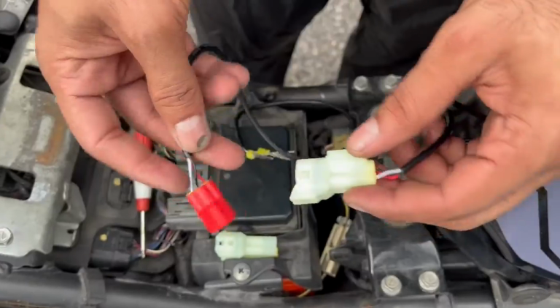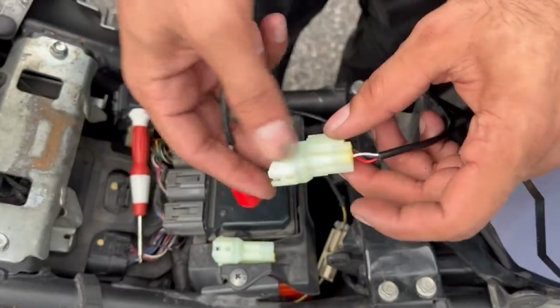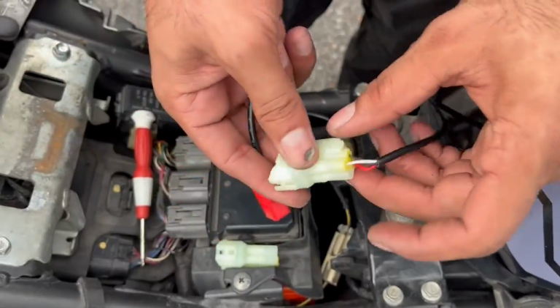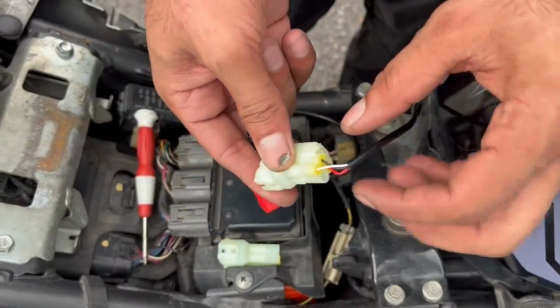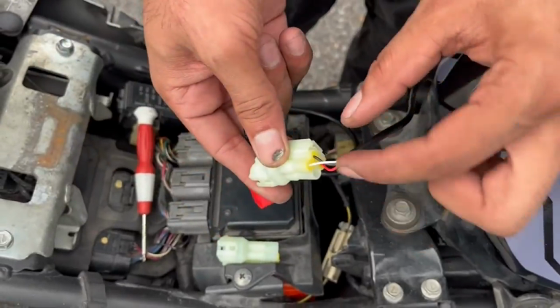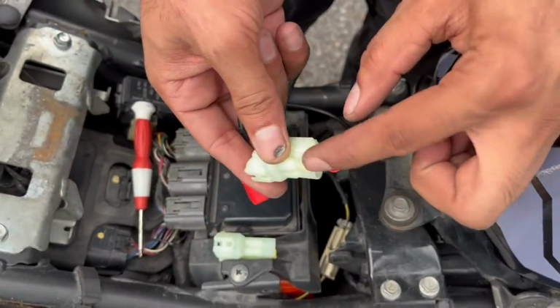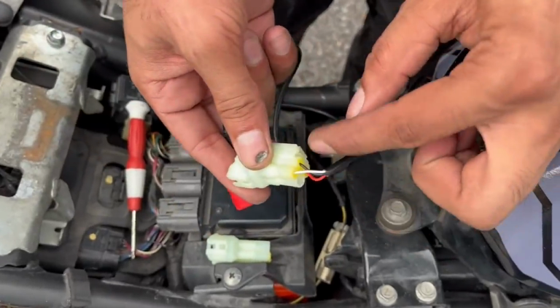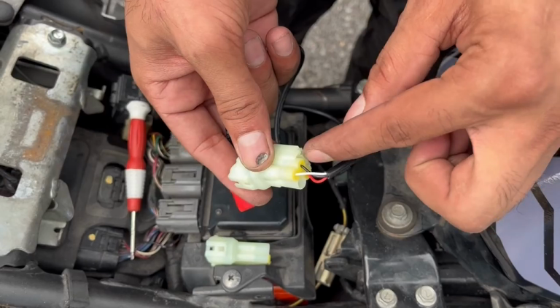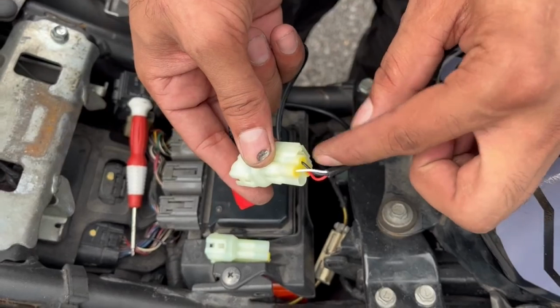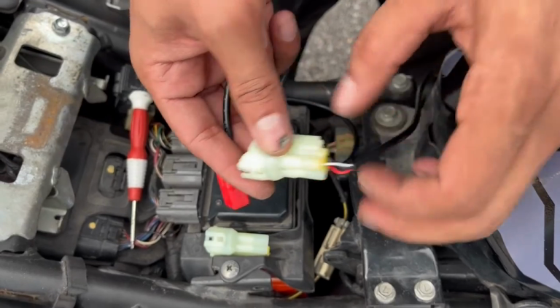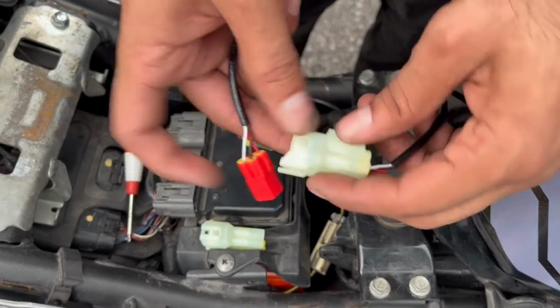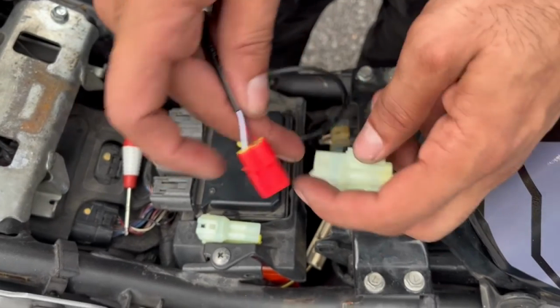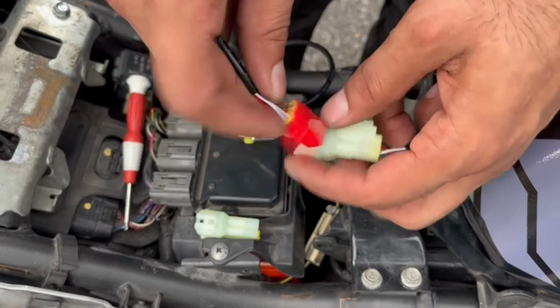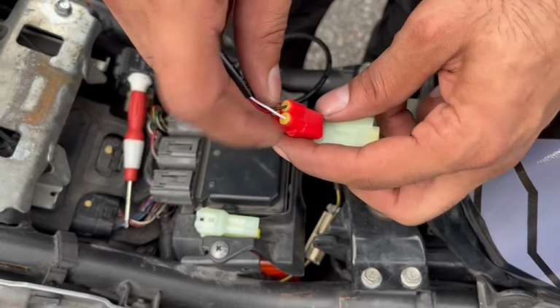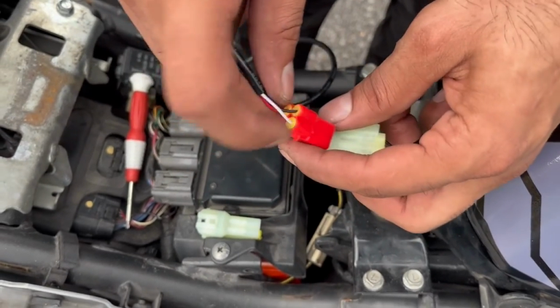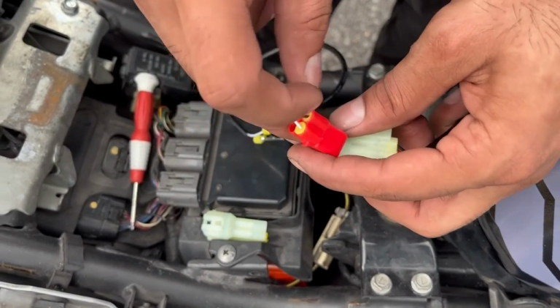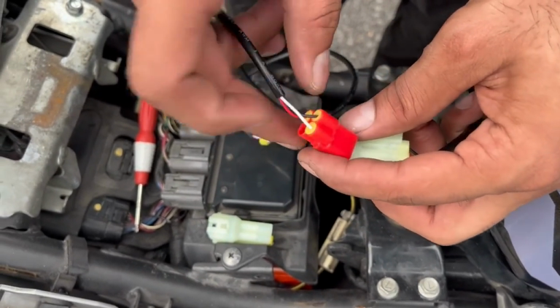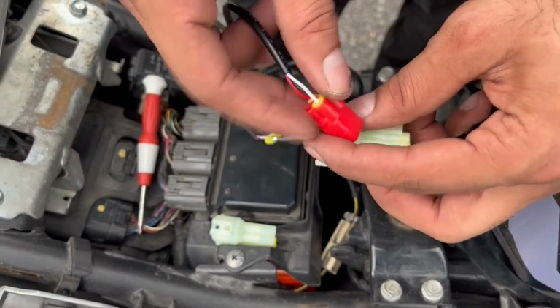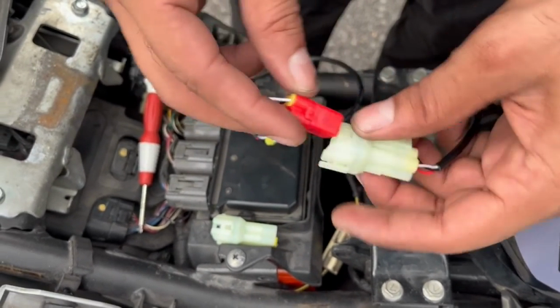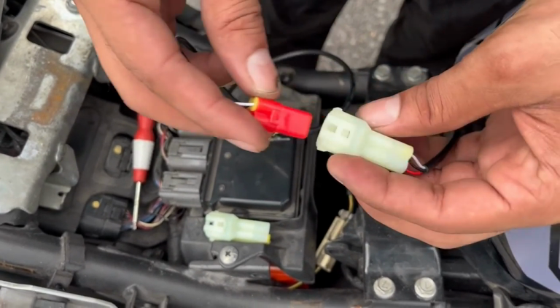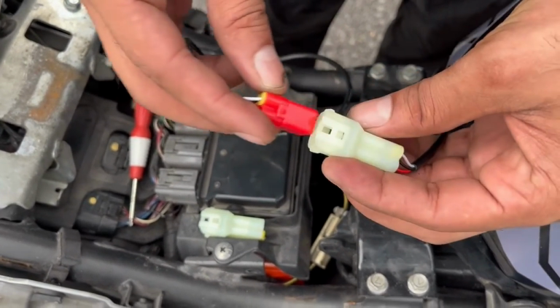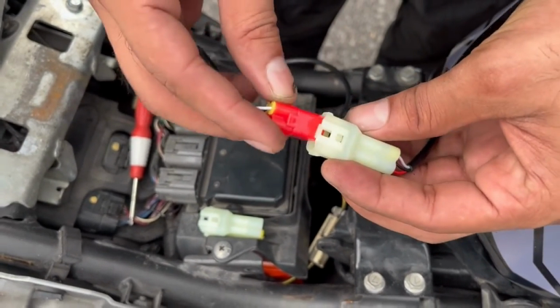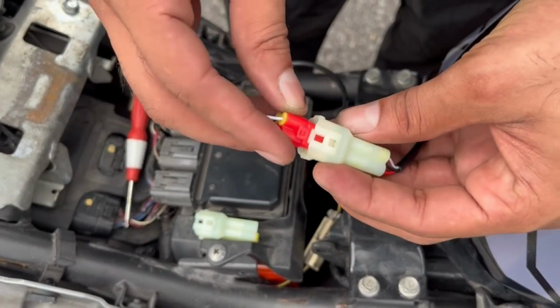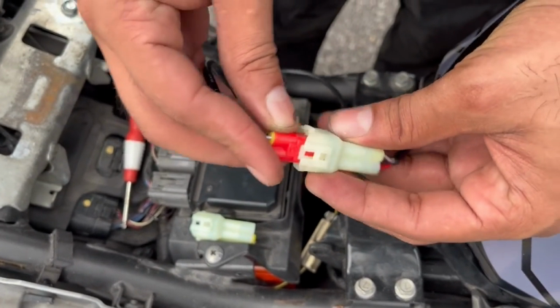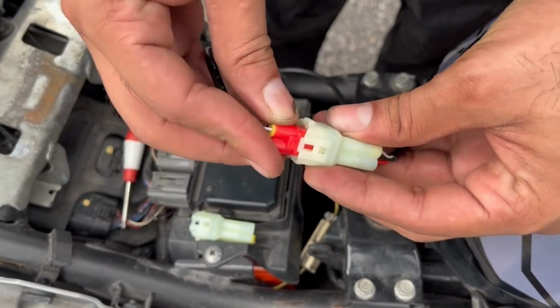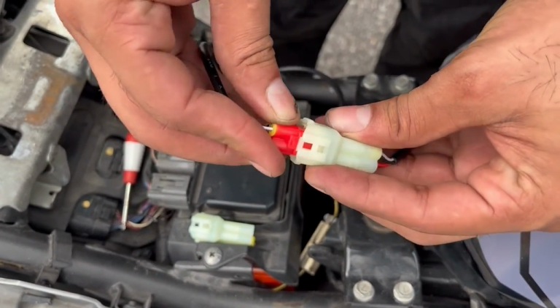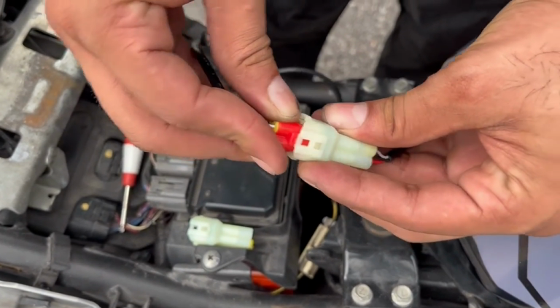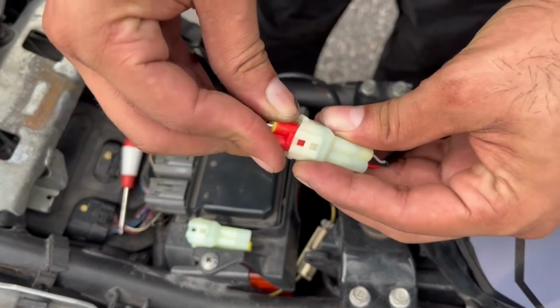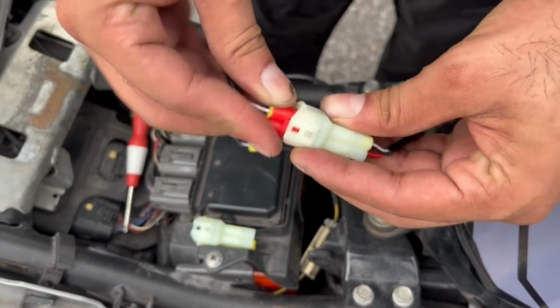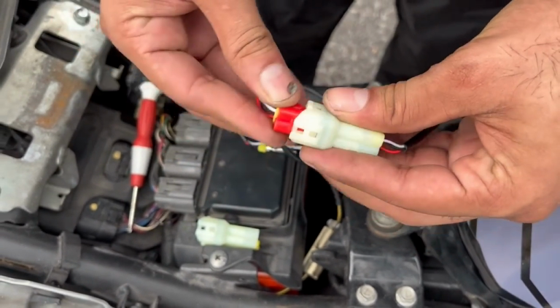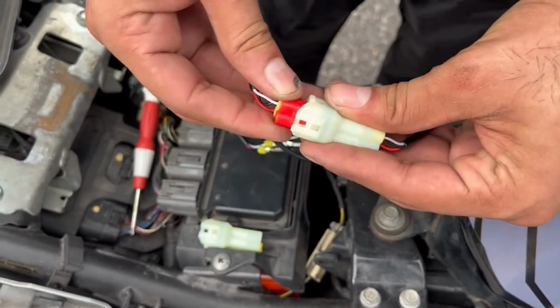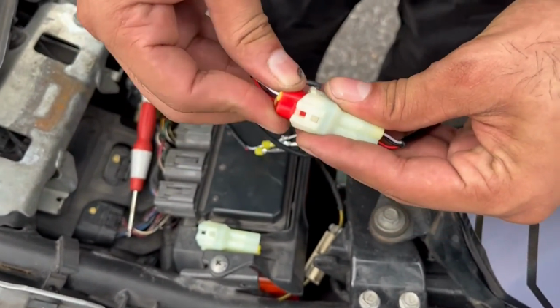Connected the wires — white, black, red matching white, black, red. And this connector just pops in like that.